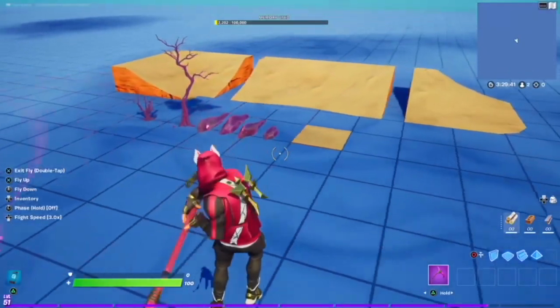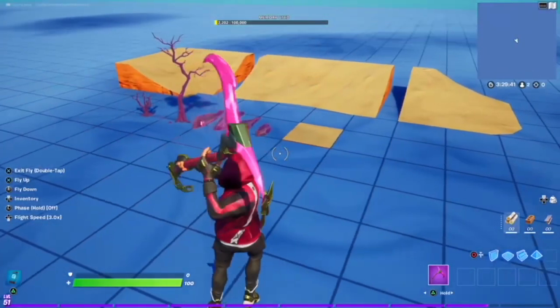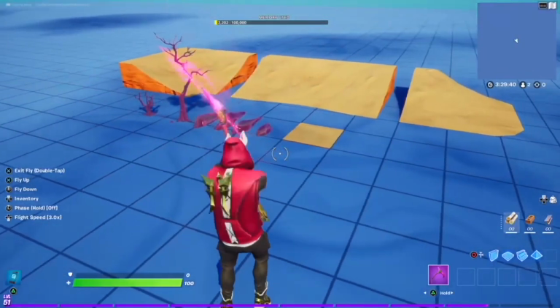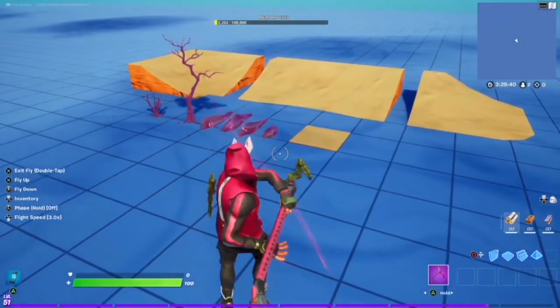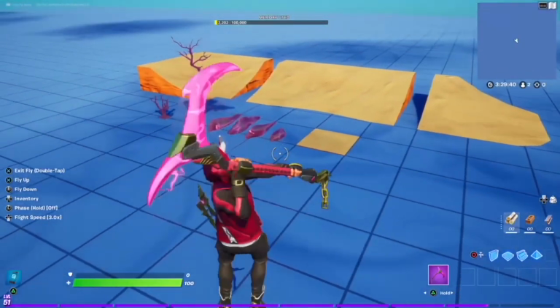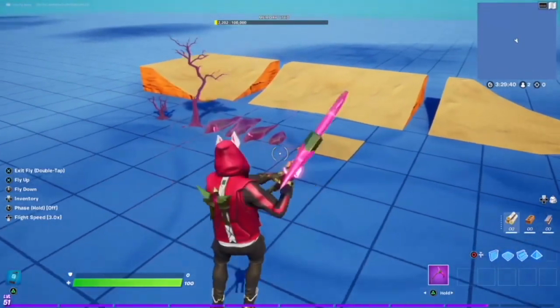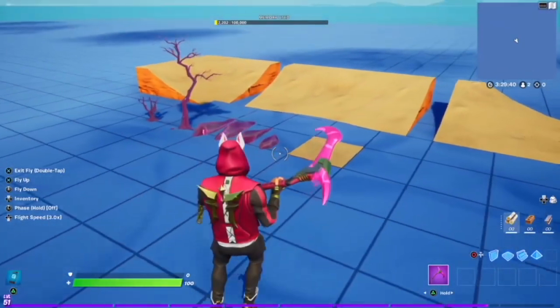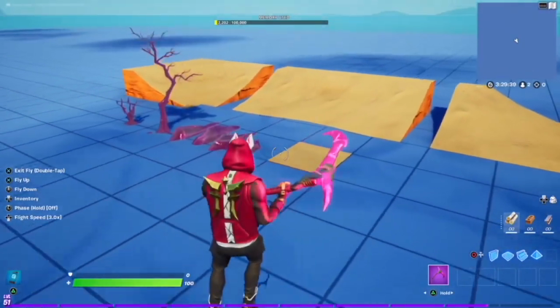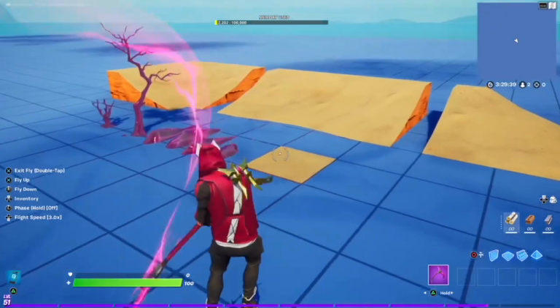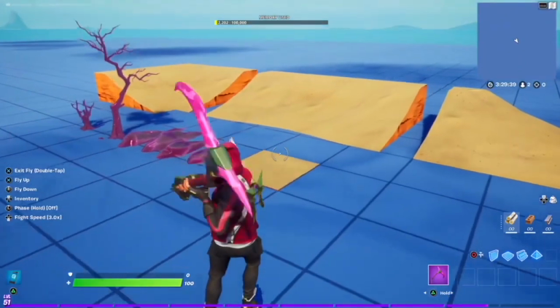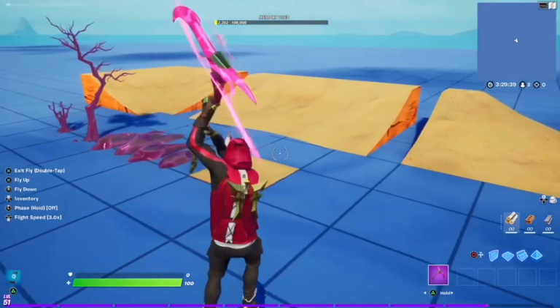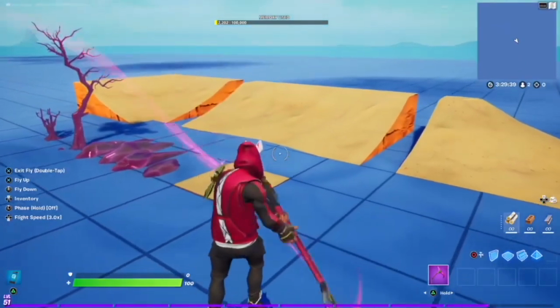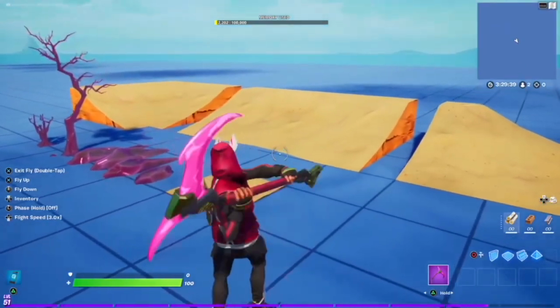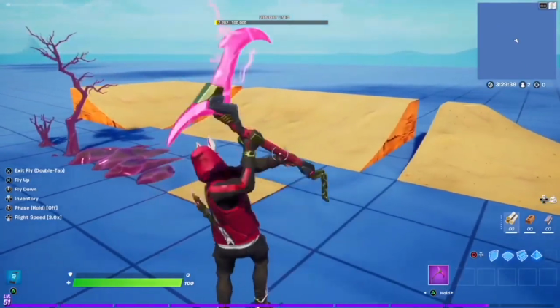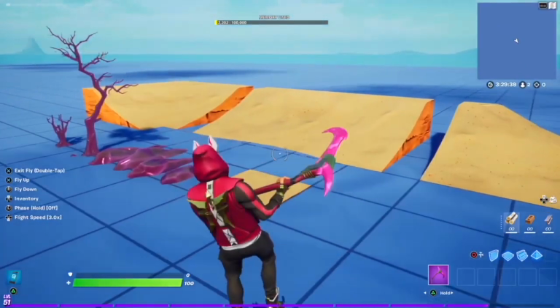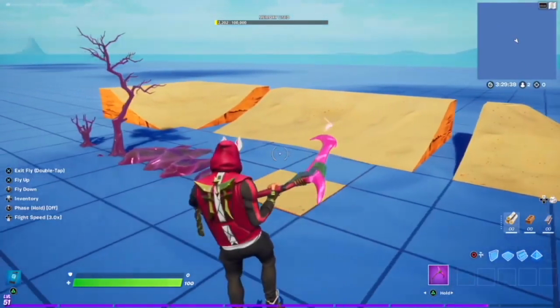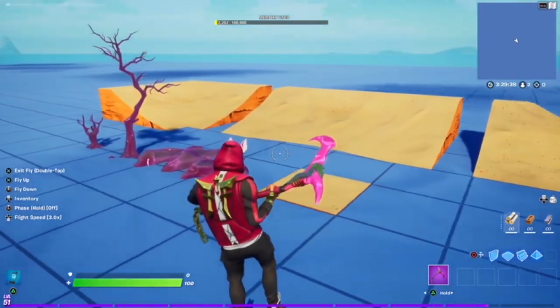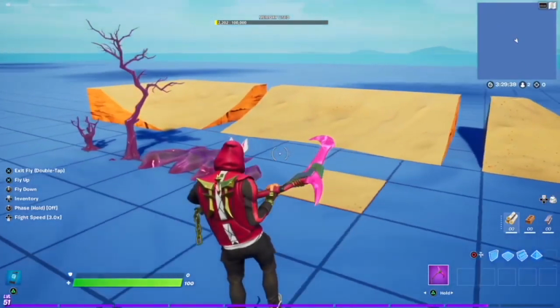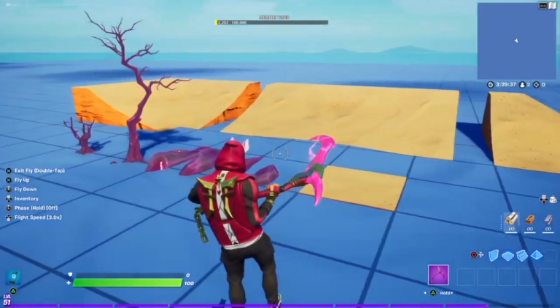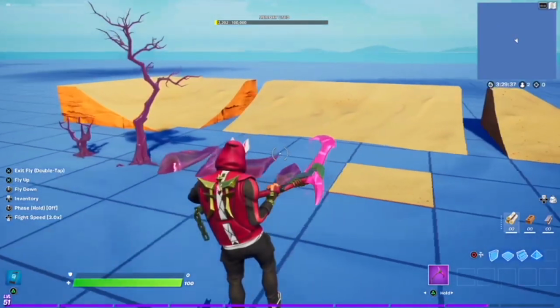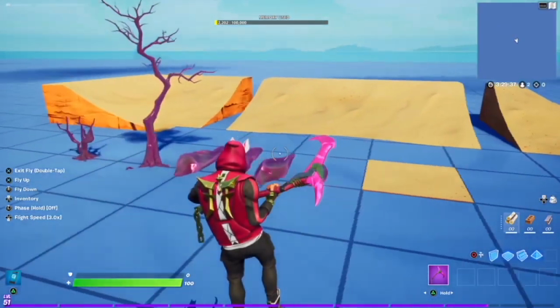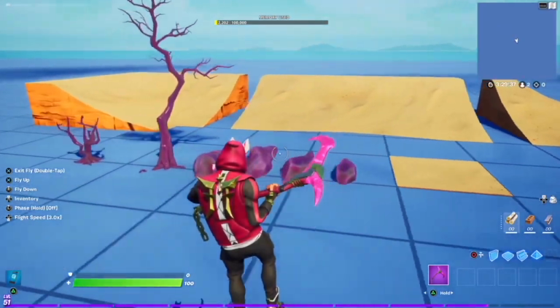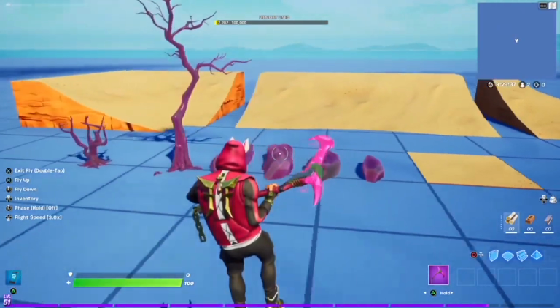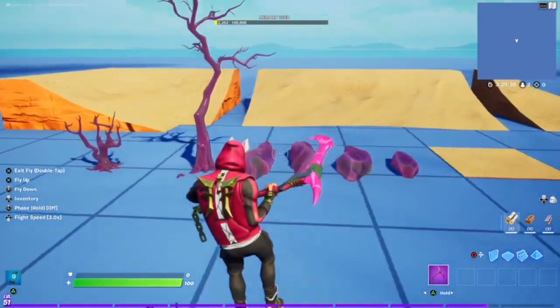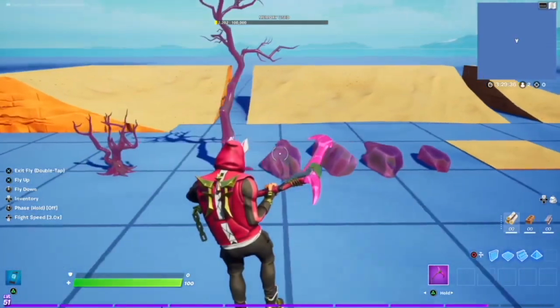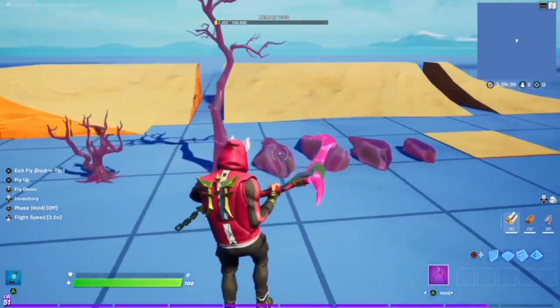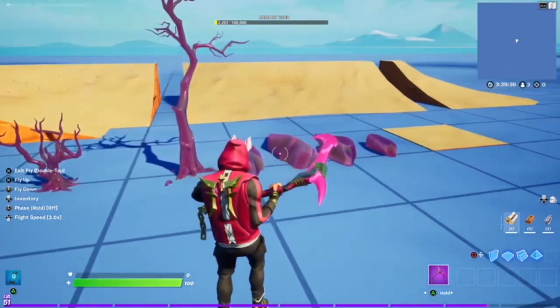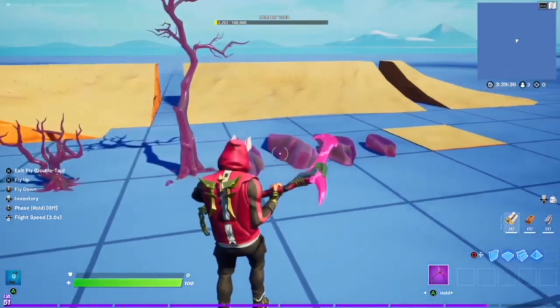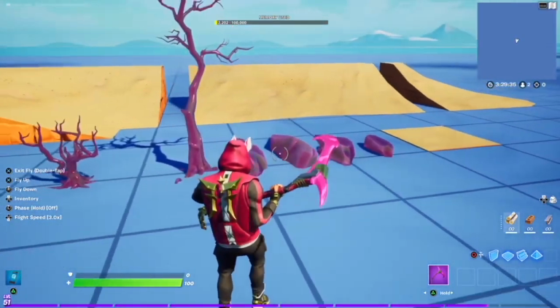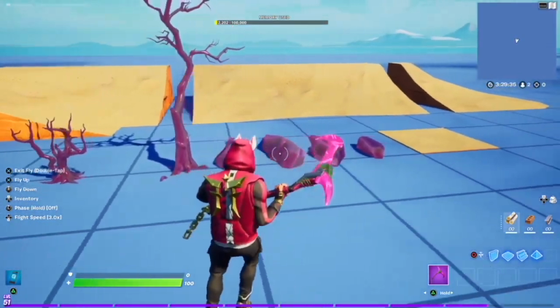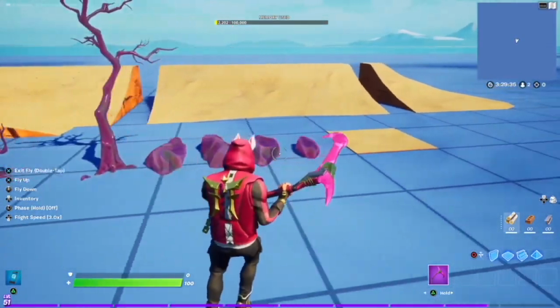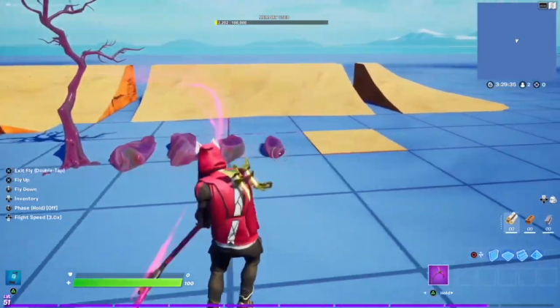Here are the pieces you'll need: these new sand pieces, the sand floor piece, and the zero point crystals and crystal trees.